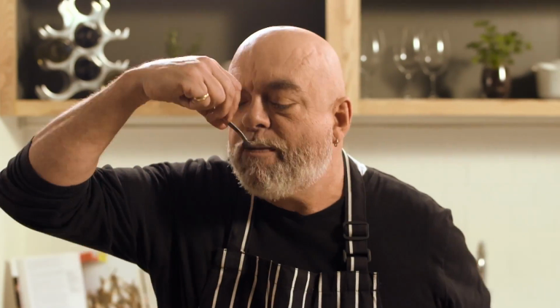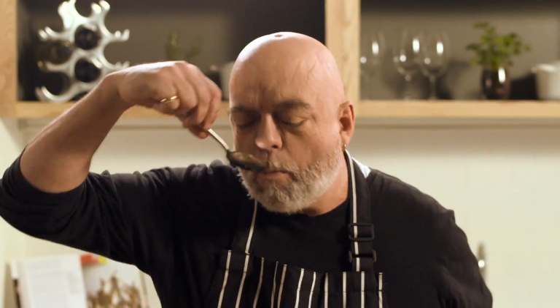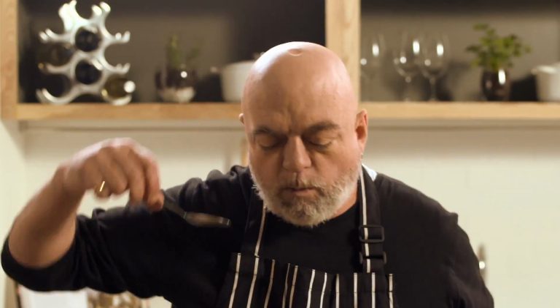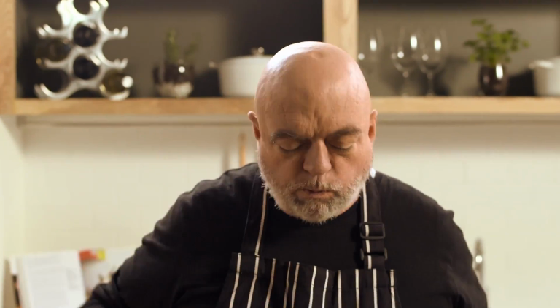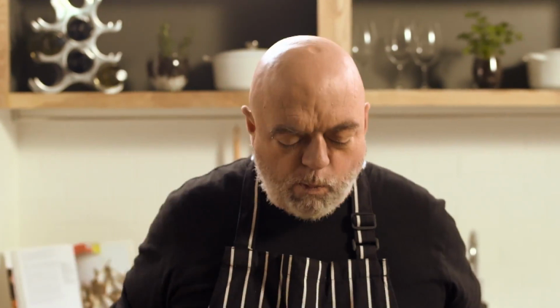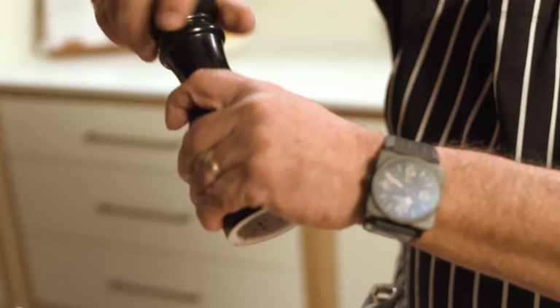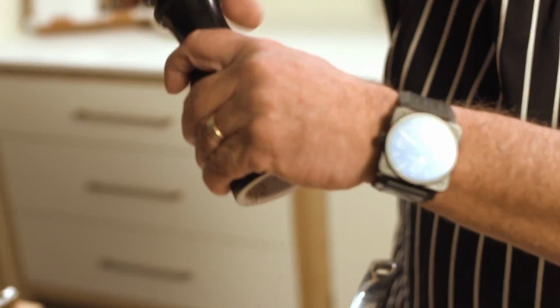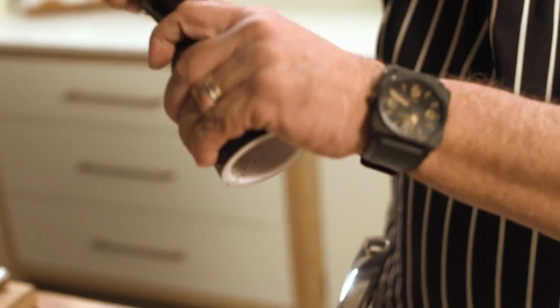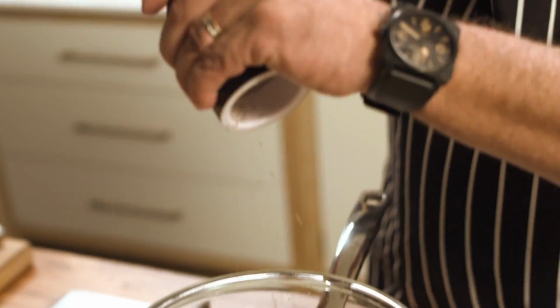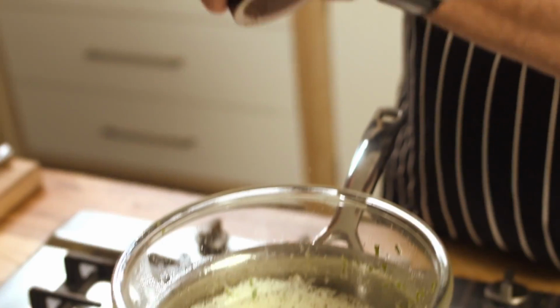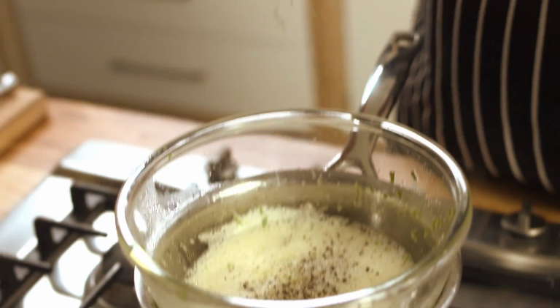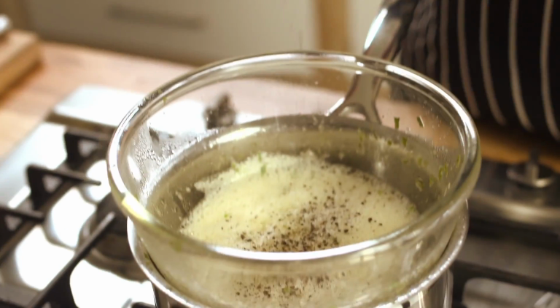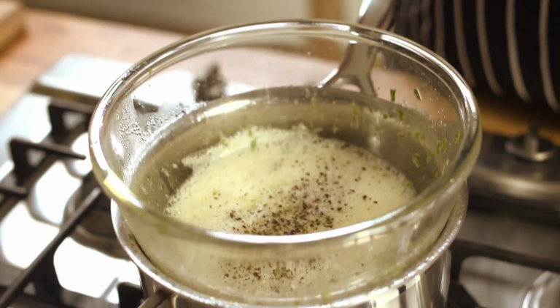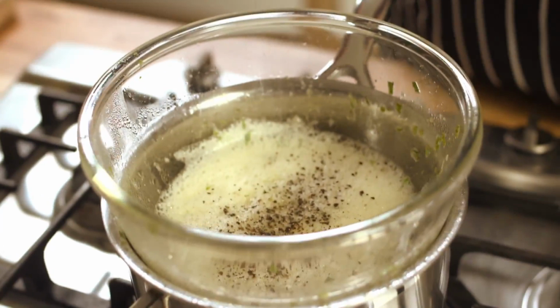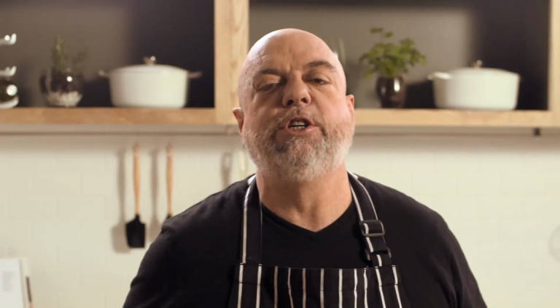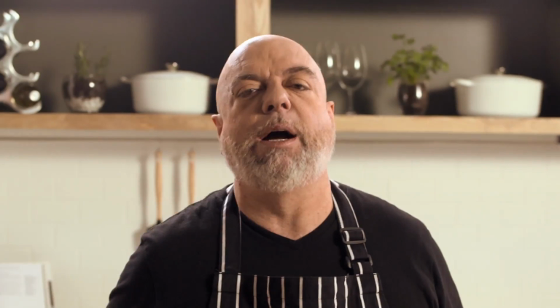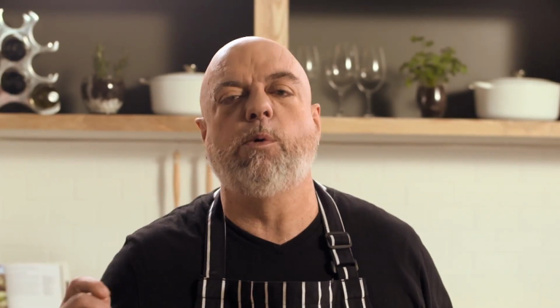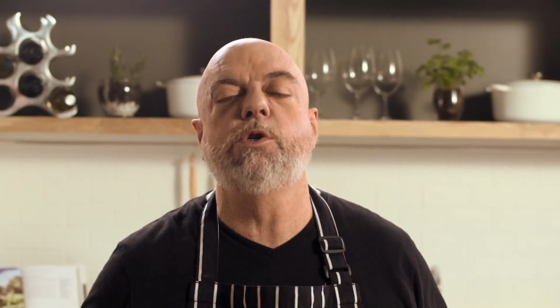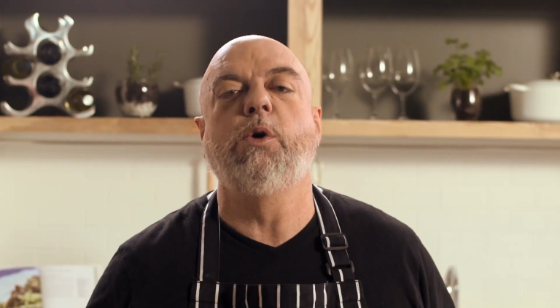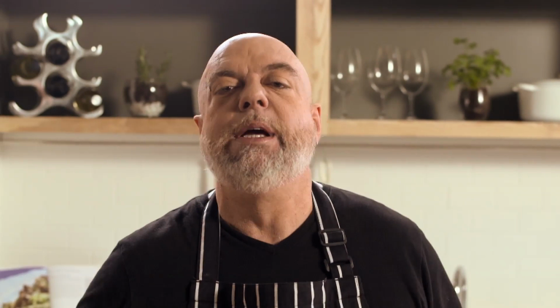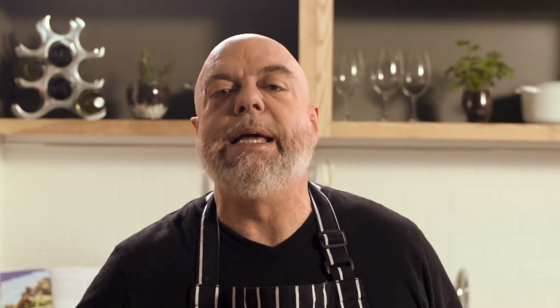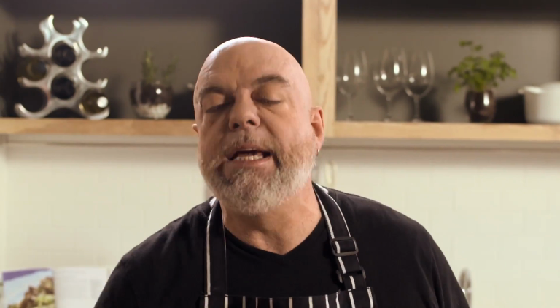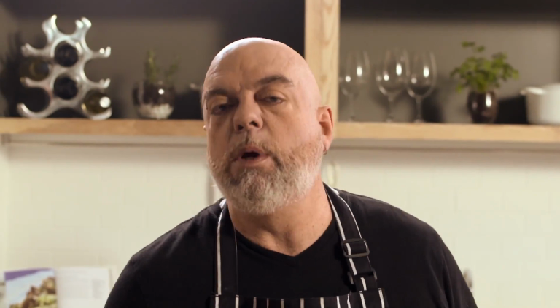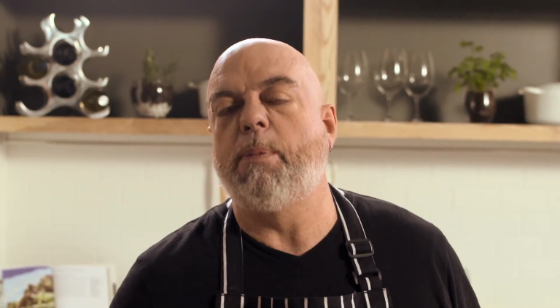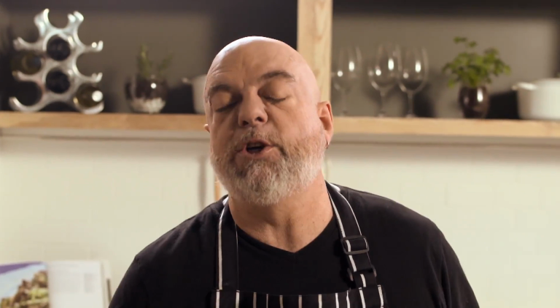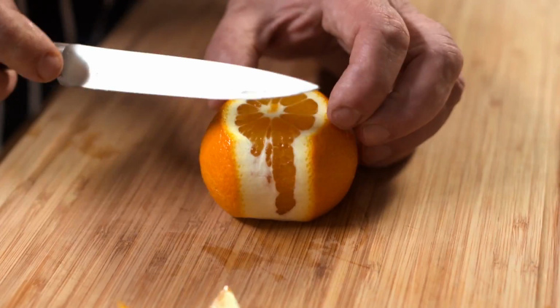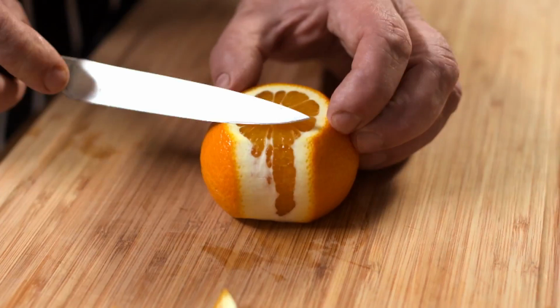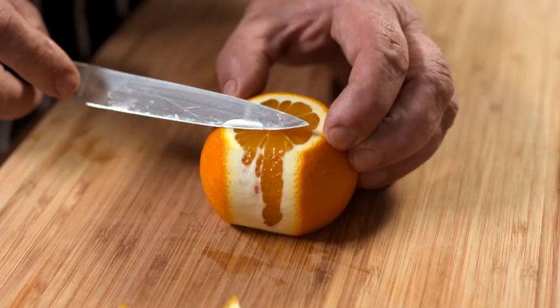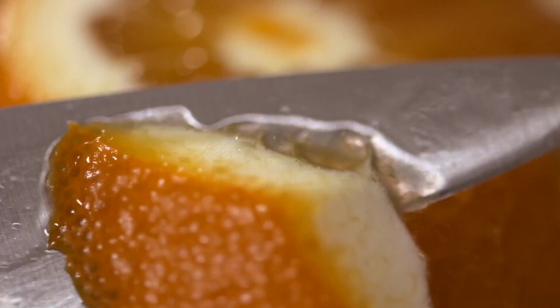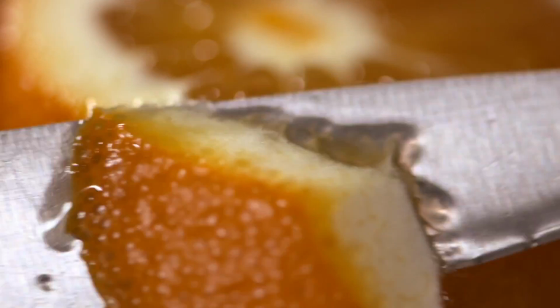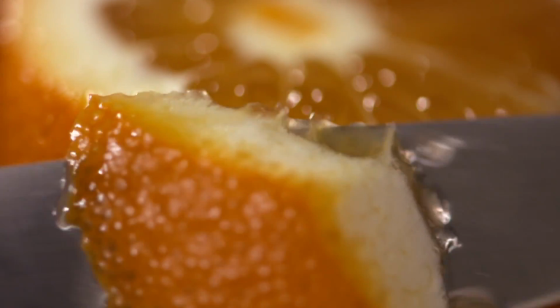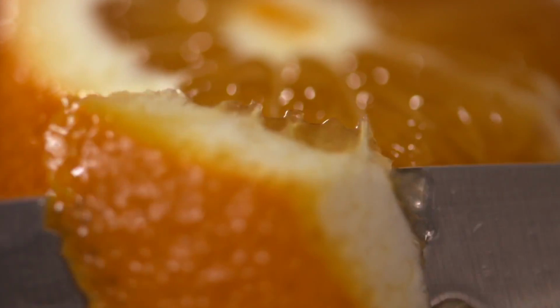As passionate as I am about cooking fish, I'm also equally passionate about sustainability.